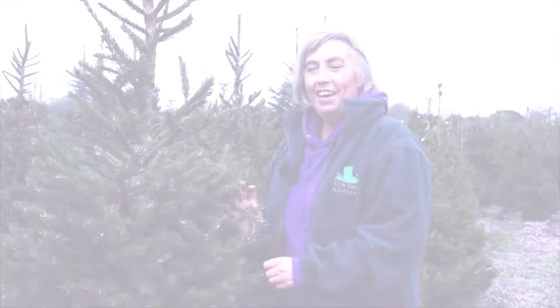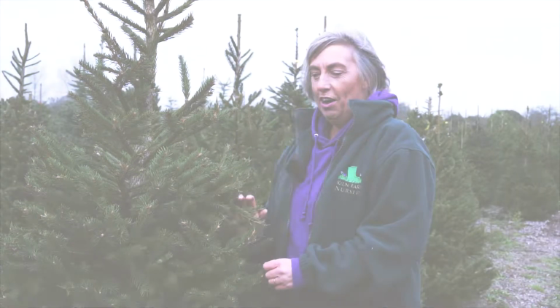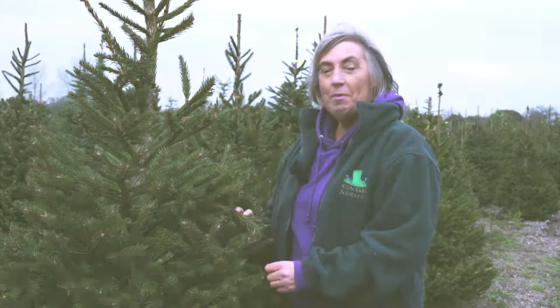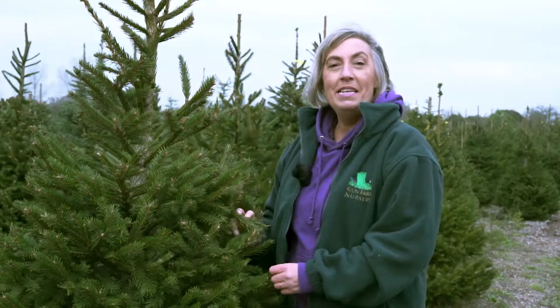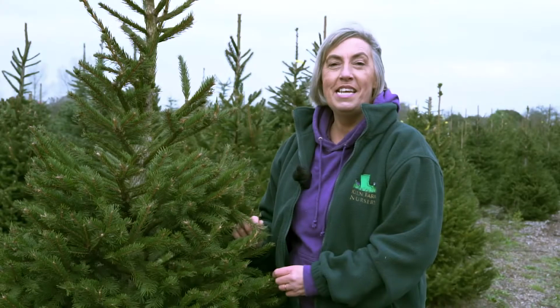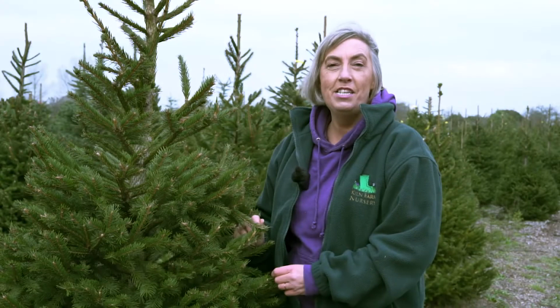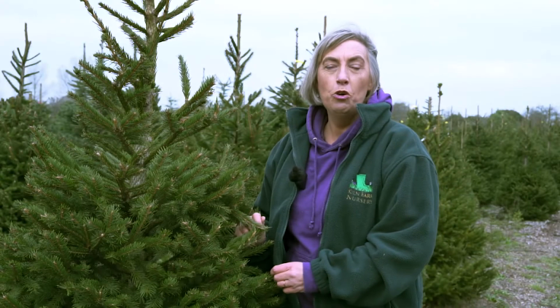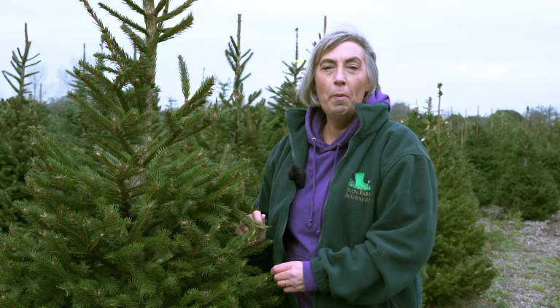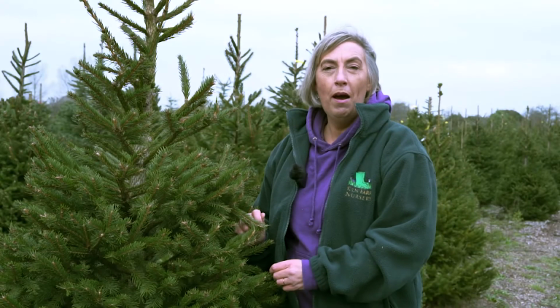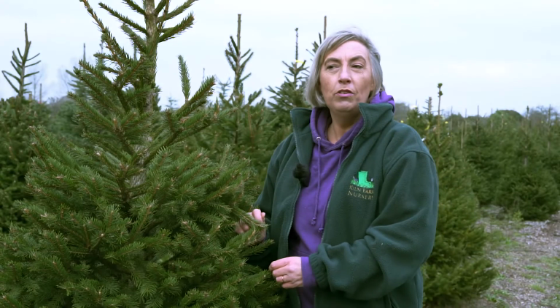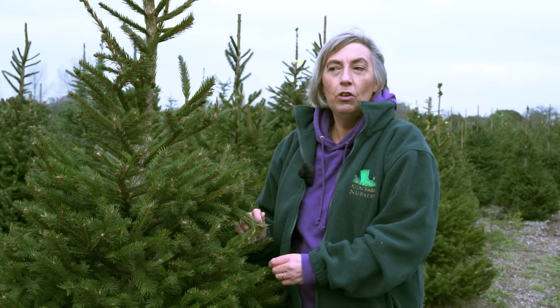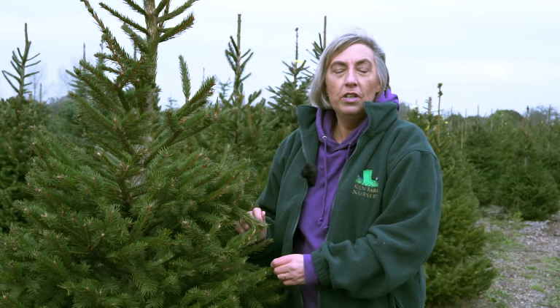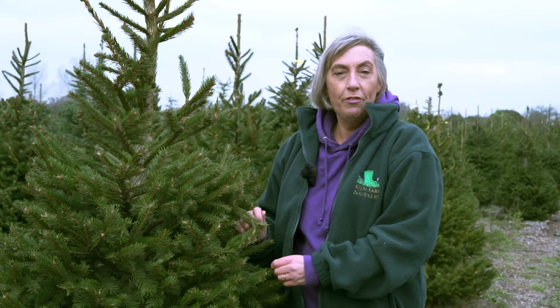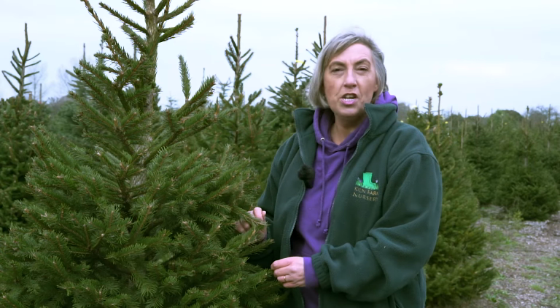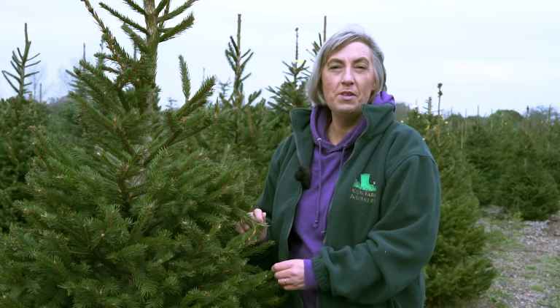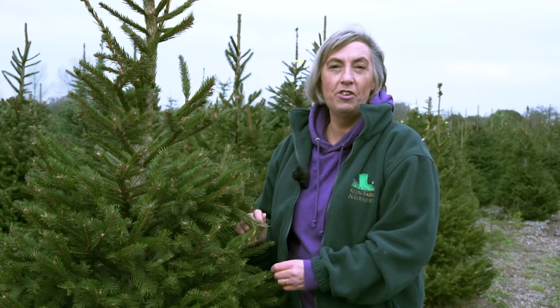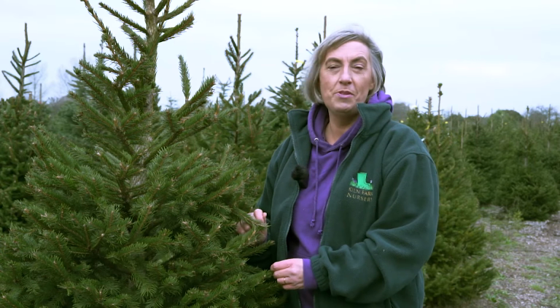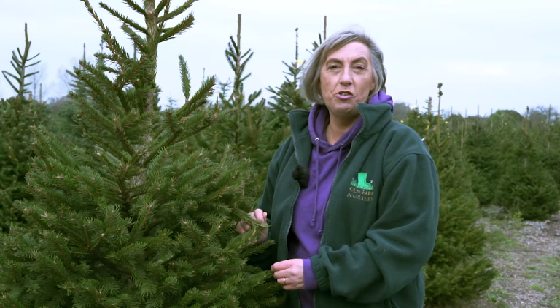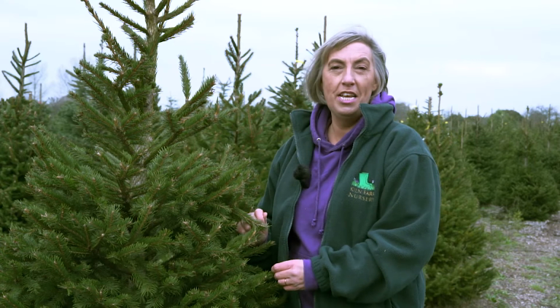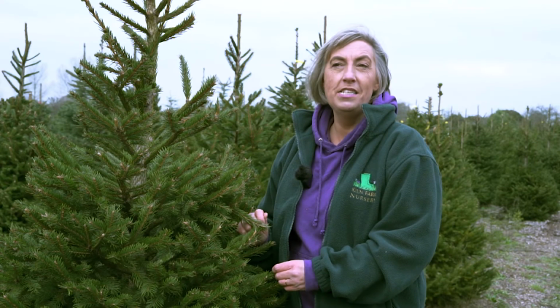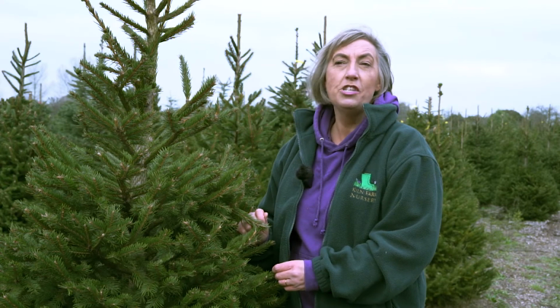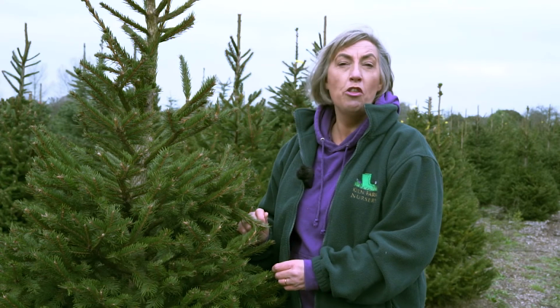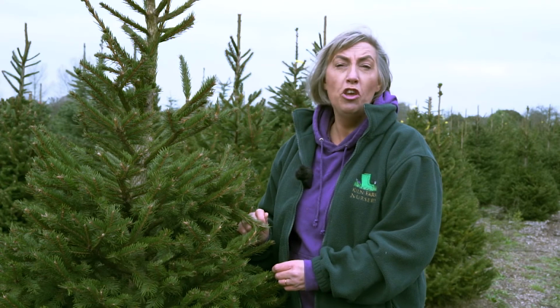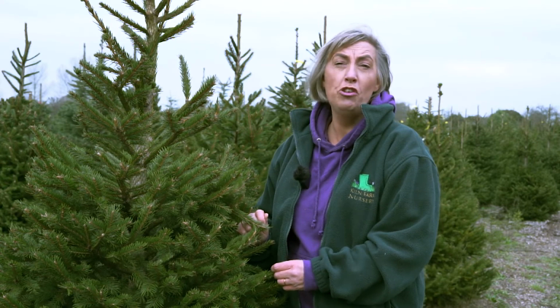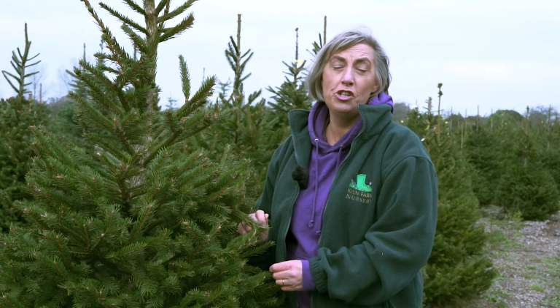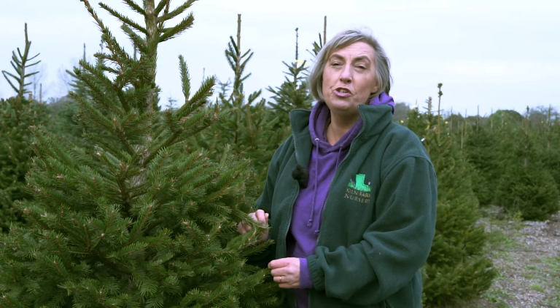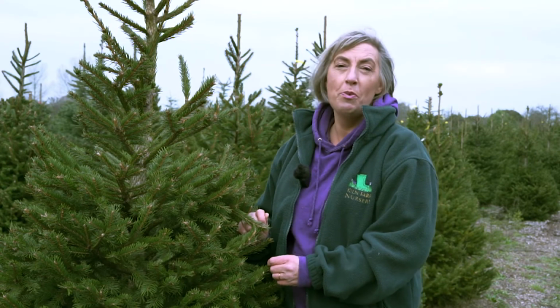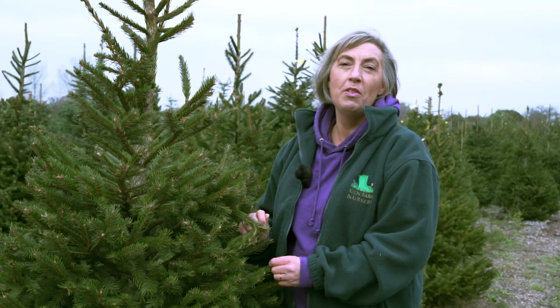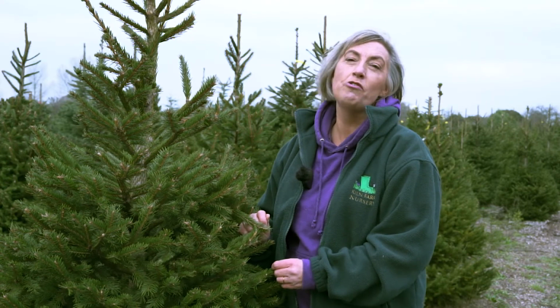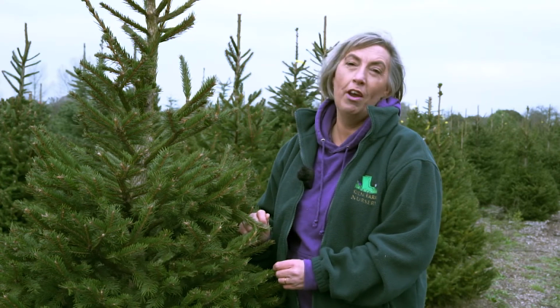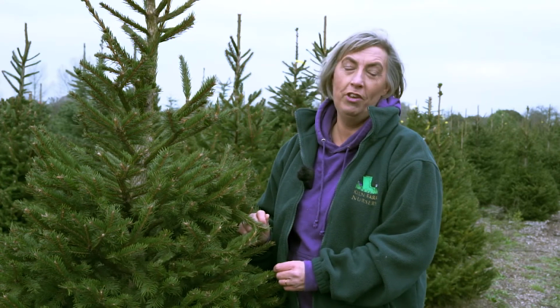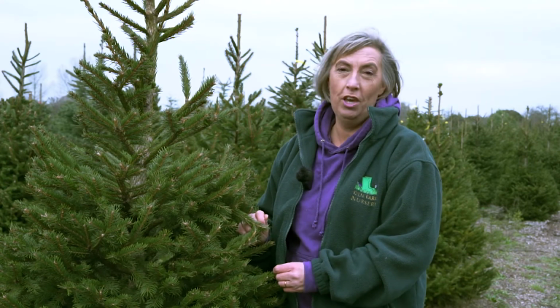I'm here today to talk about different types of Christmas trees so that you can choose the one that's right for you.